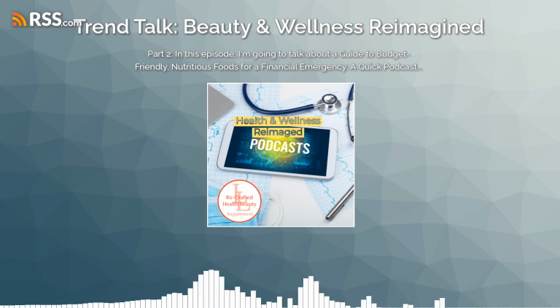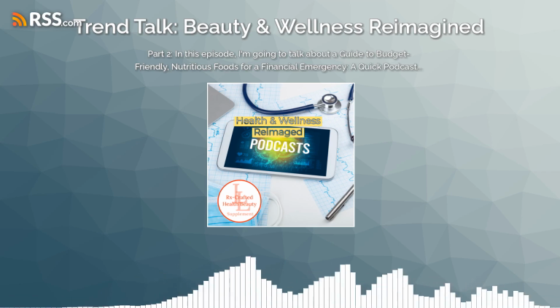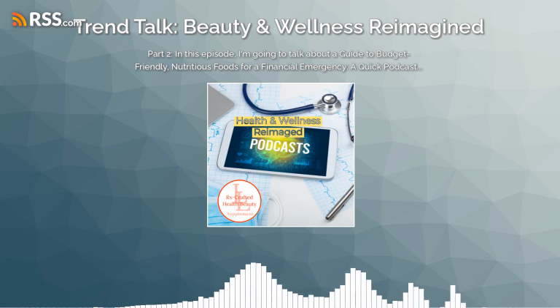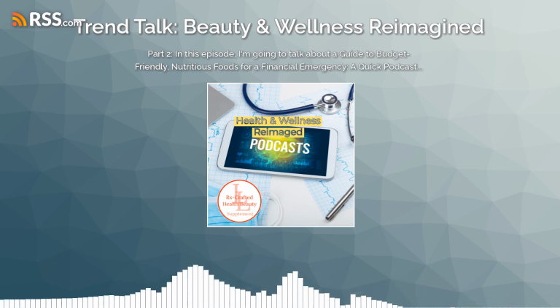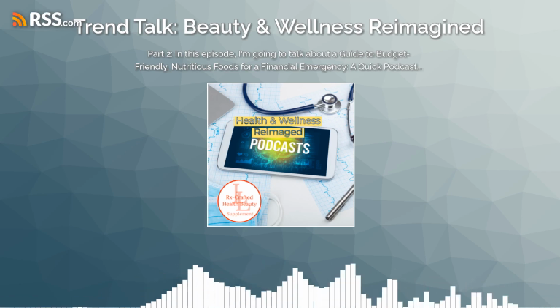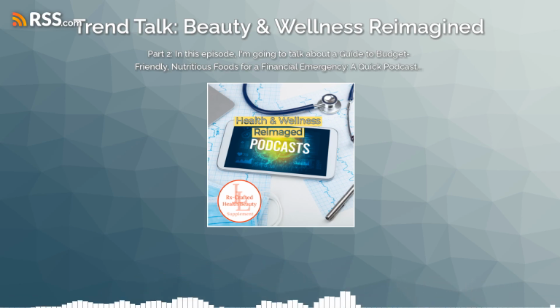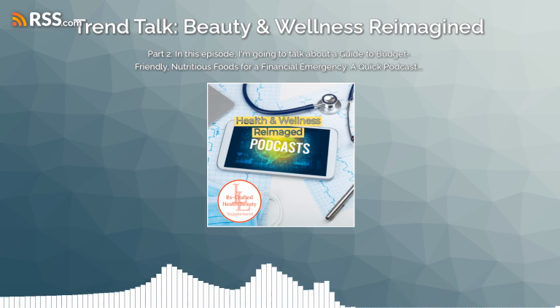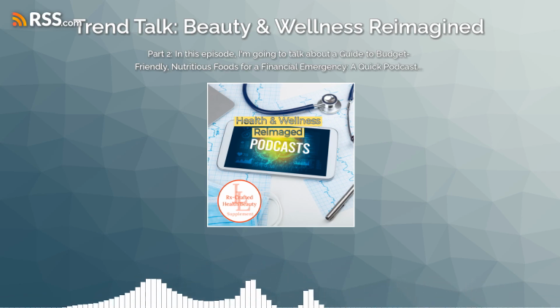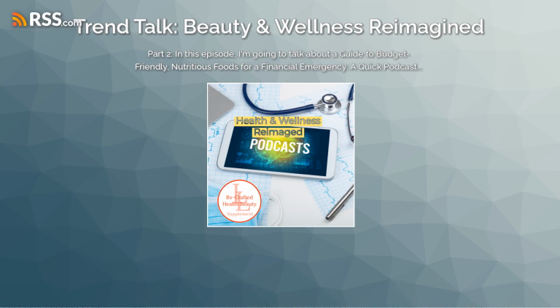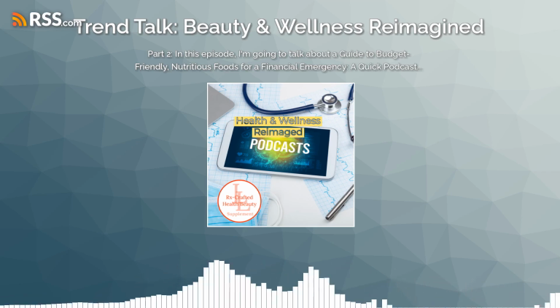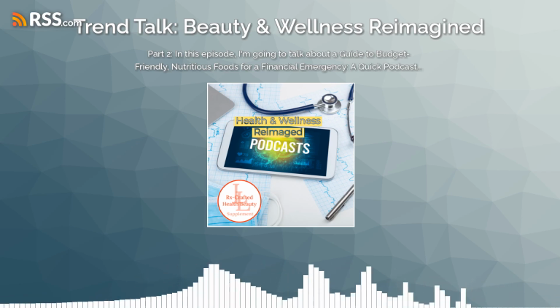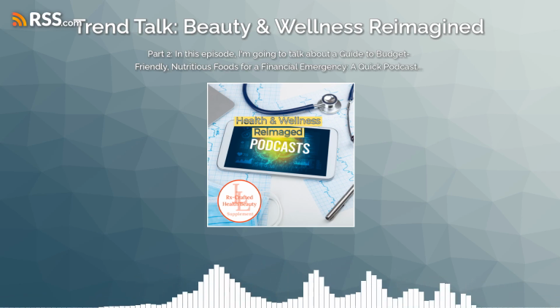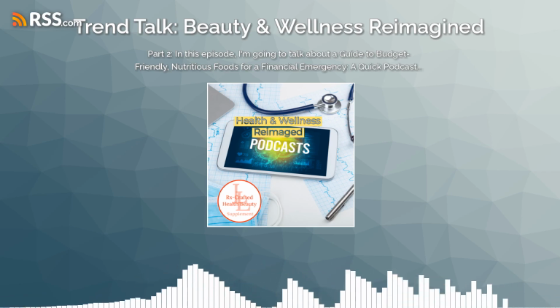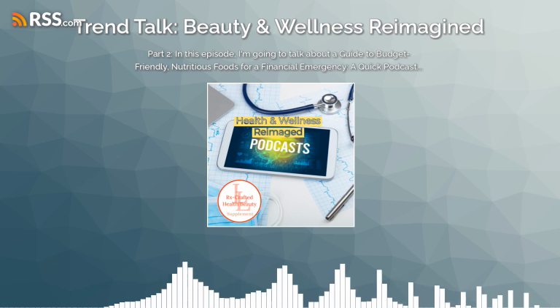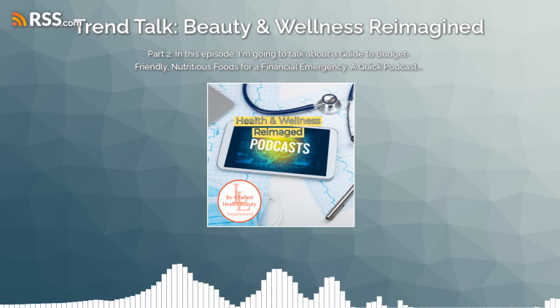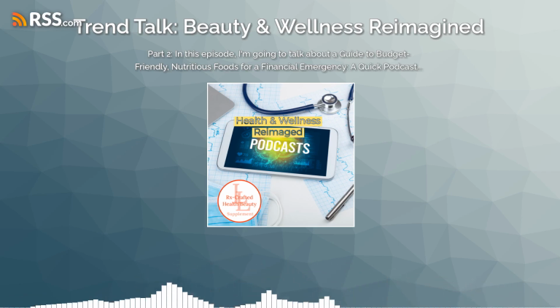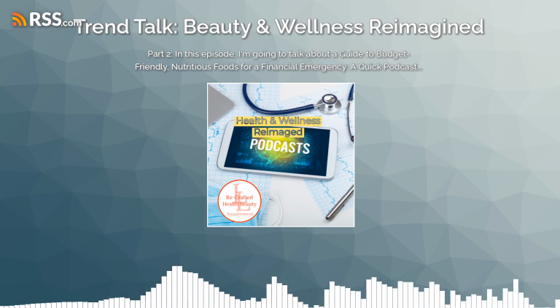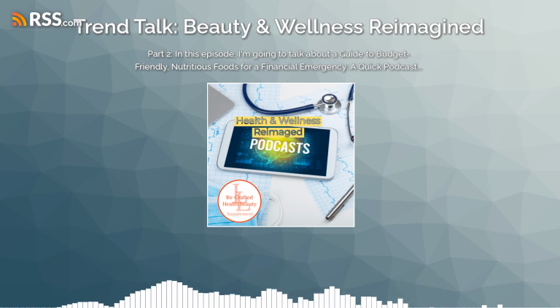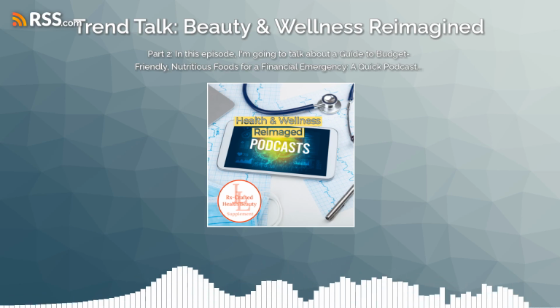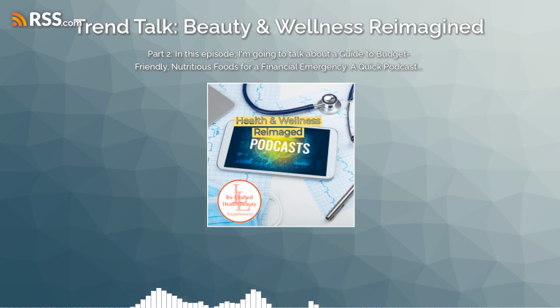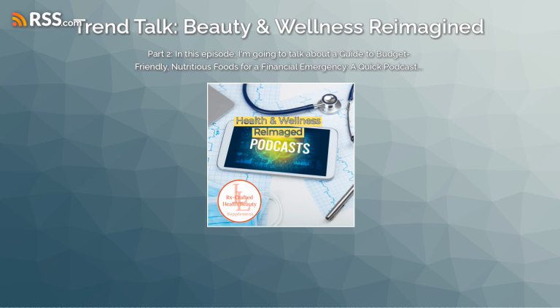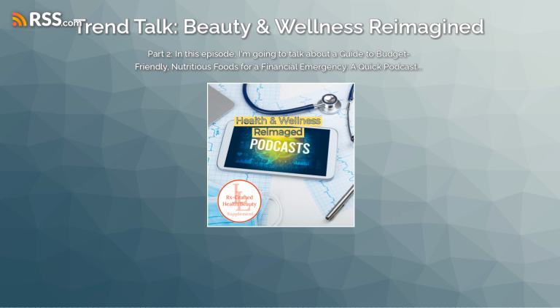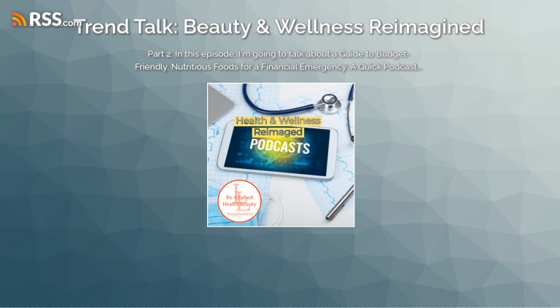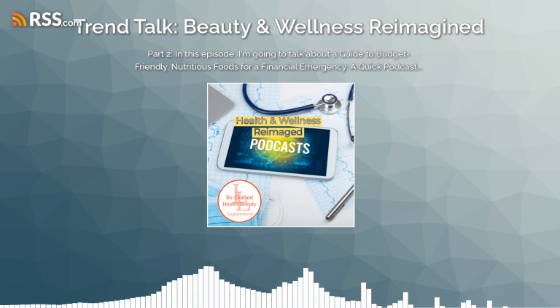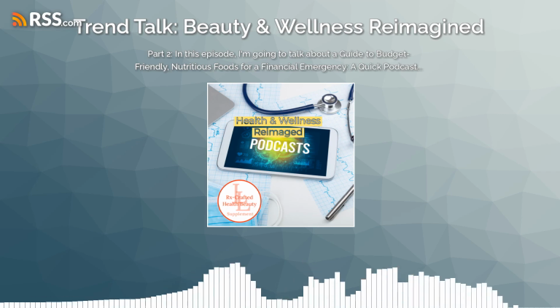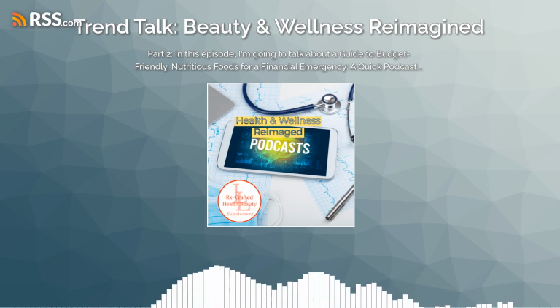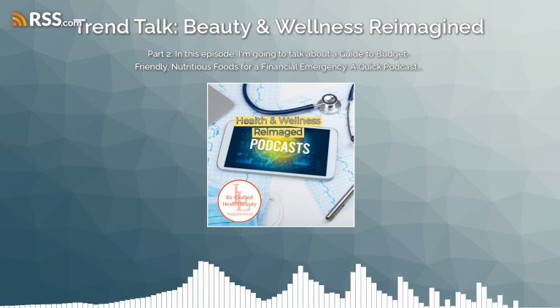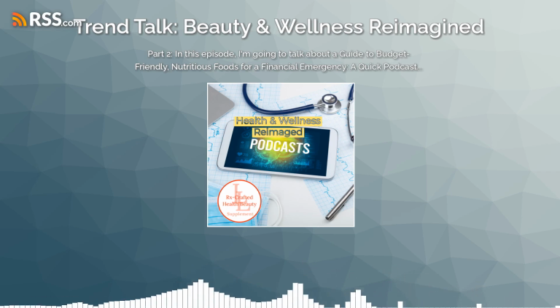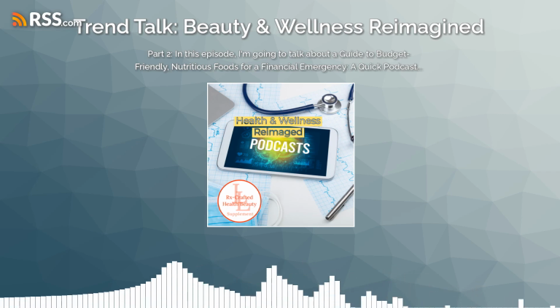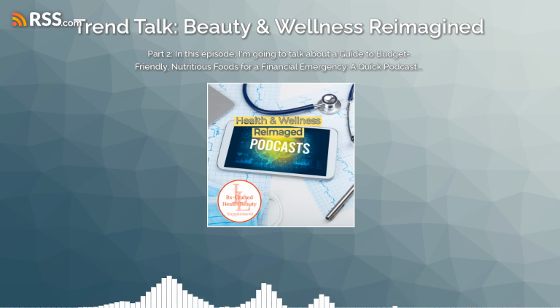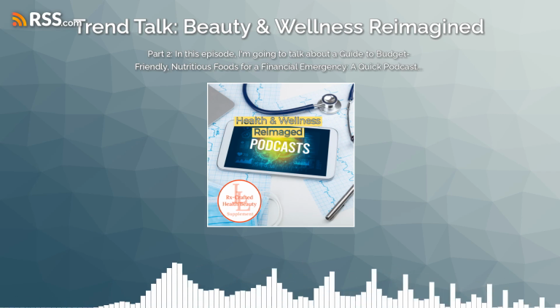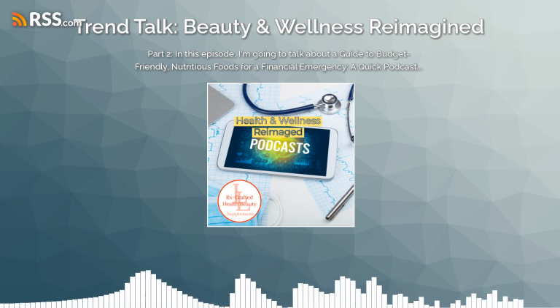Lentils and split peas. These low-cost legumes pack a punch with lots of protein and fiber.